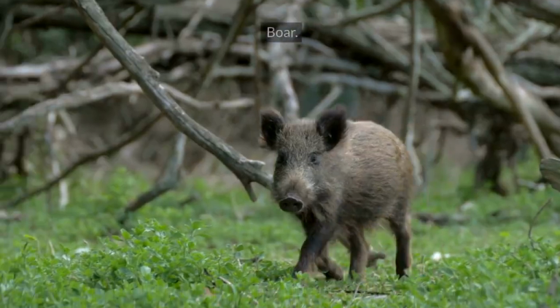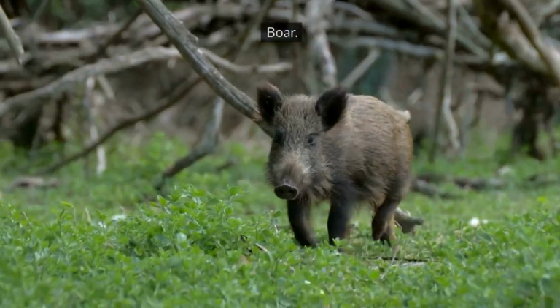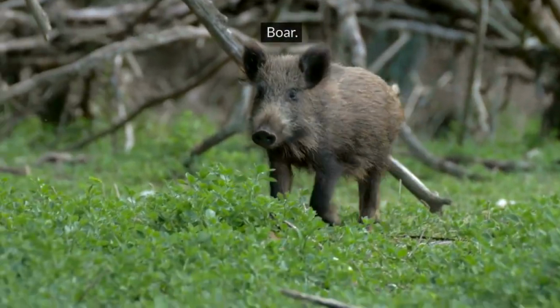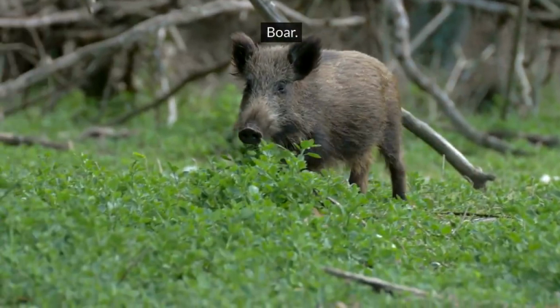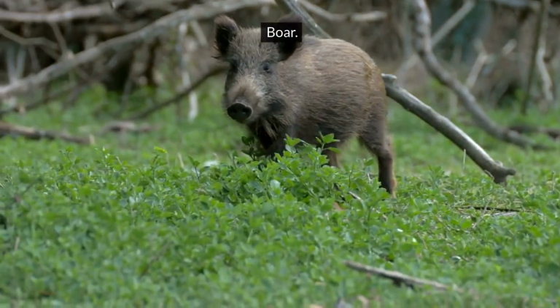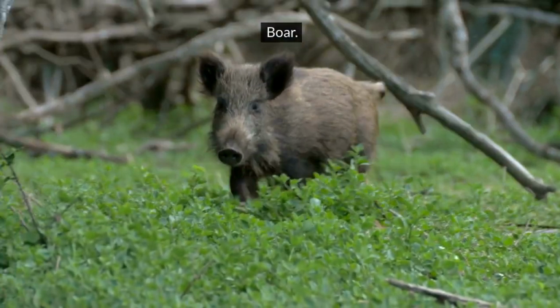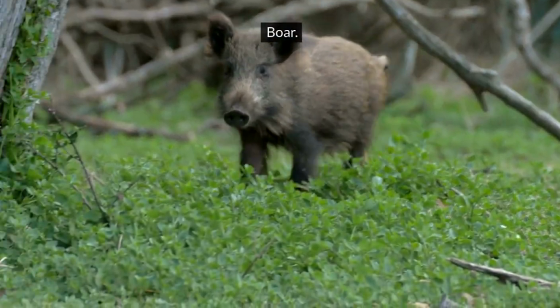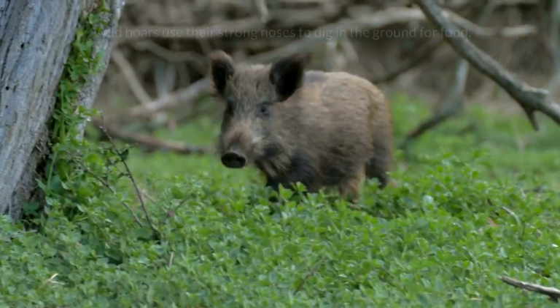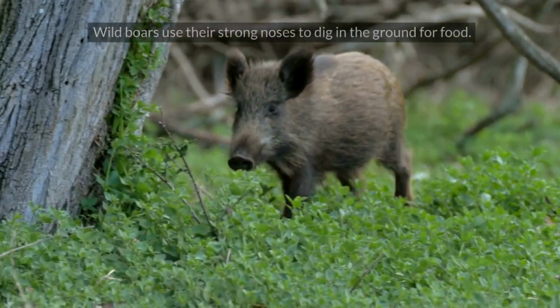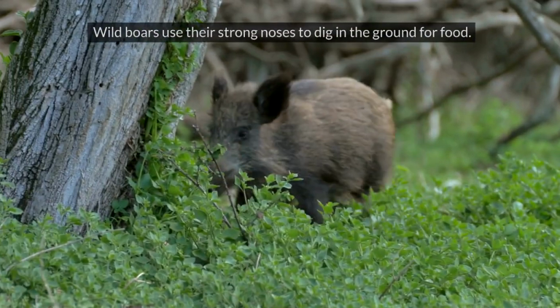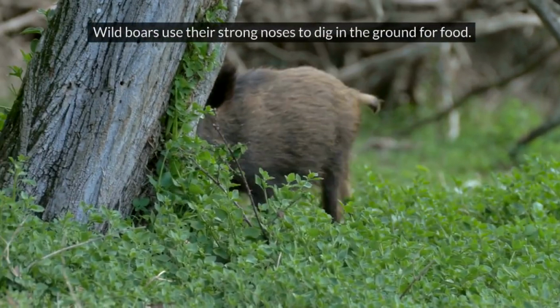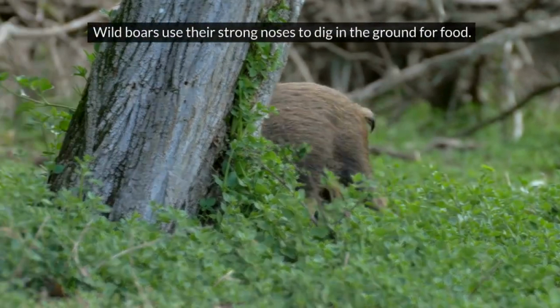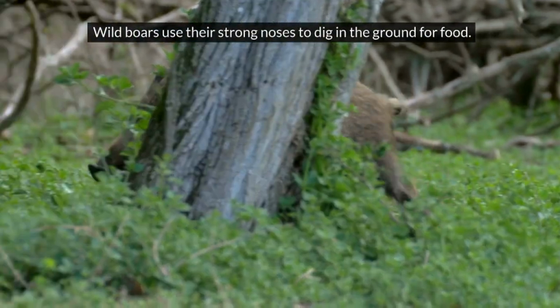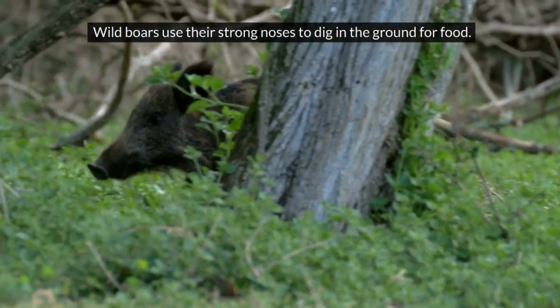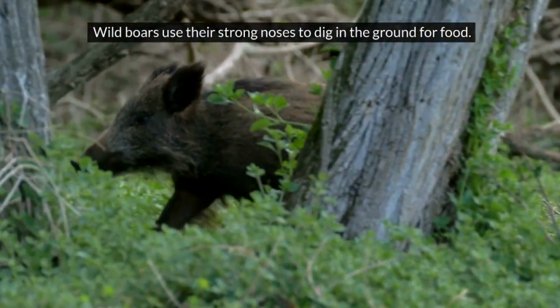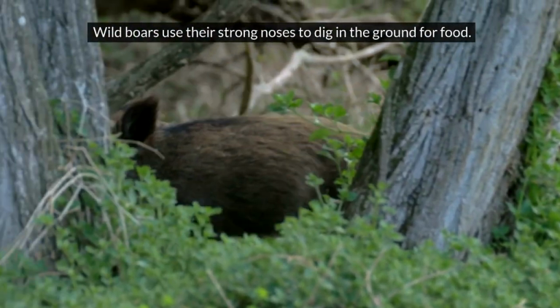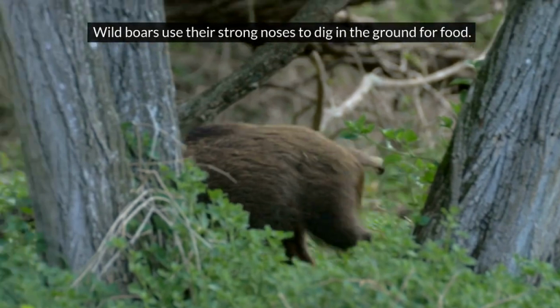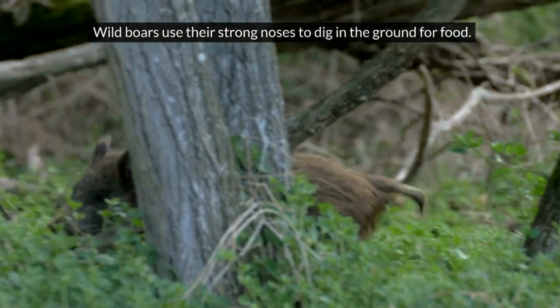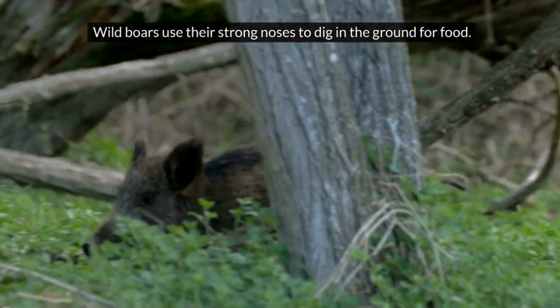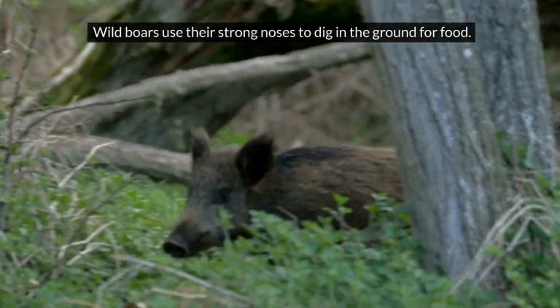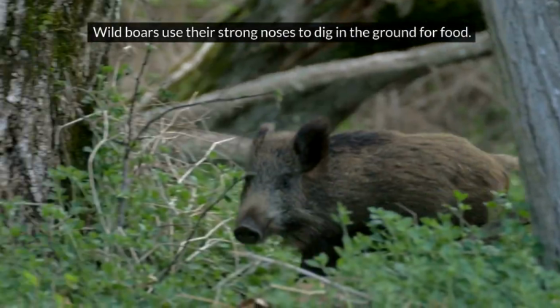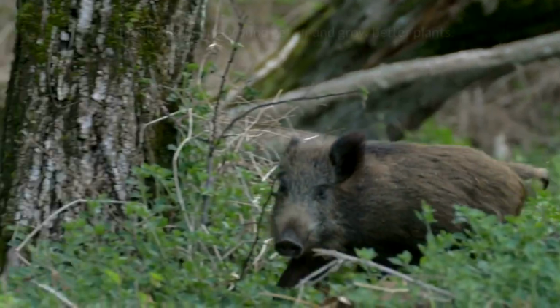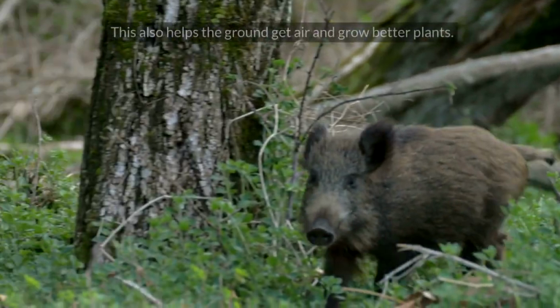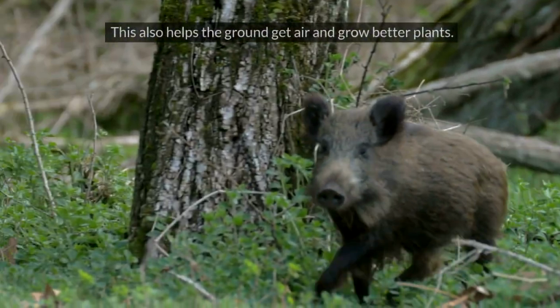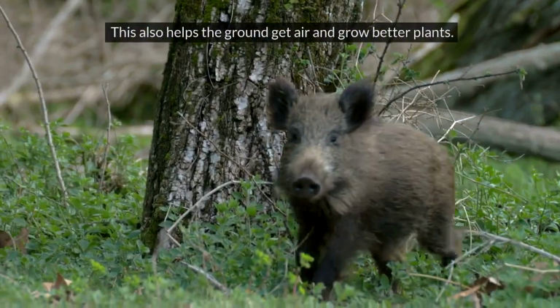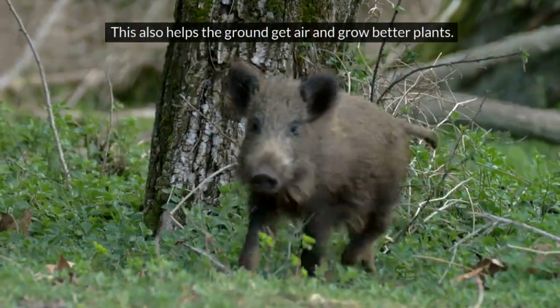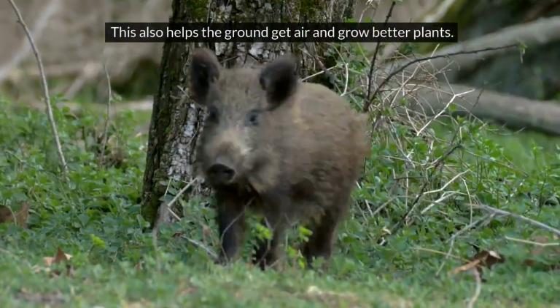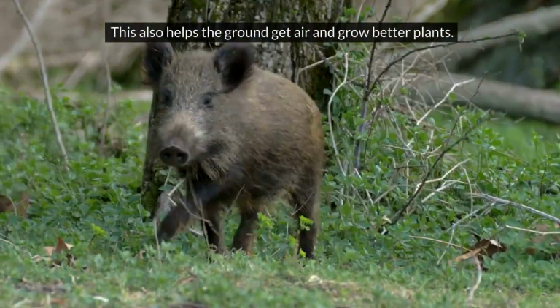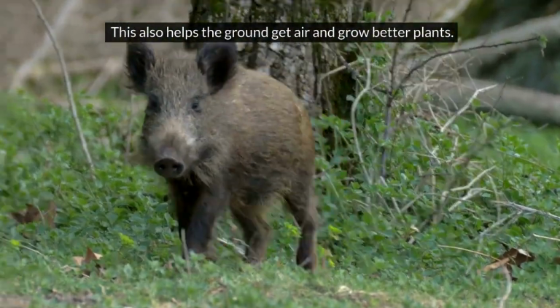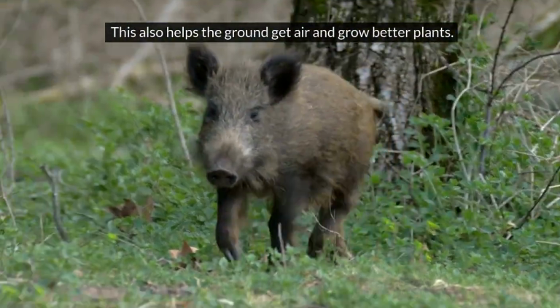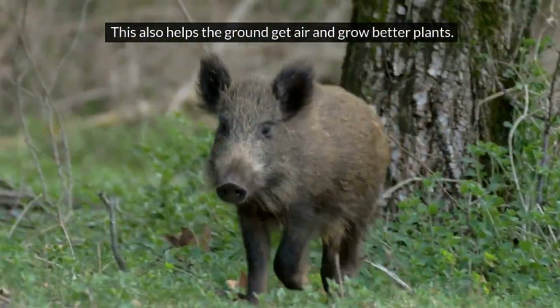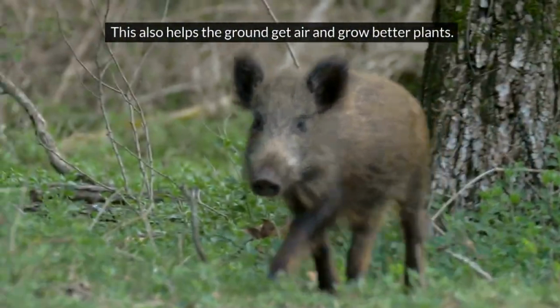Boar. Wild boars use their strong noses to dig in the ground for food. This also helps the ground get air and grow better plants.